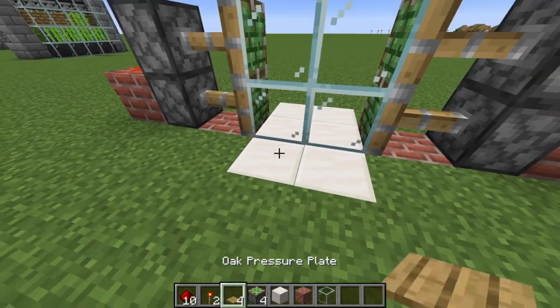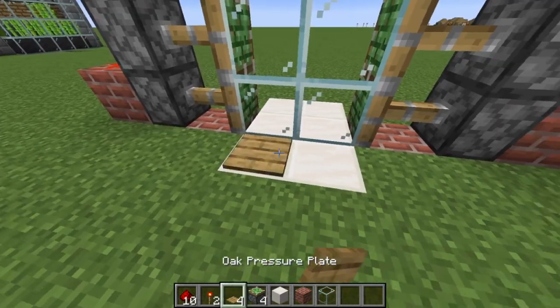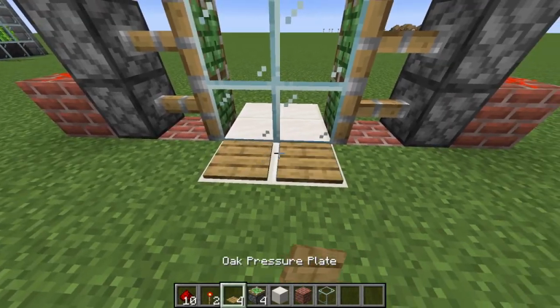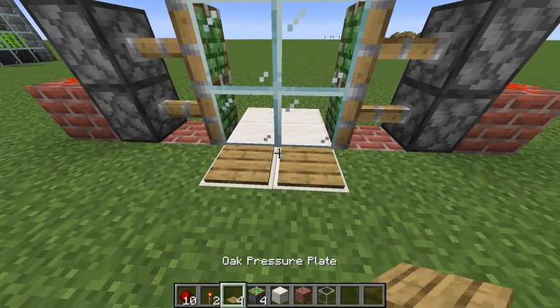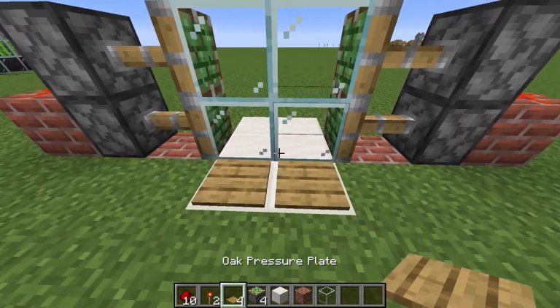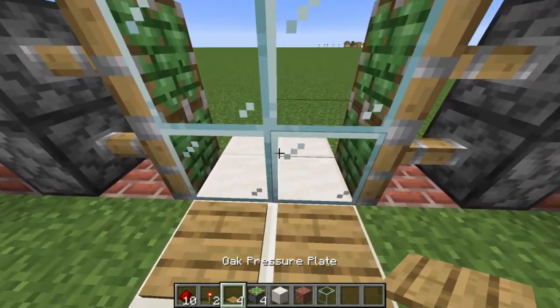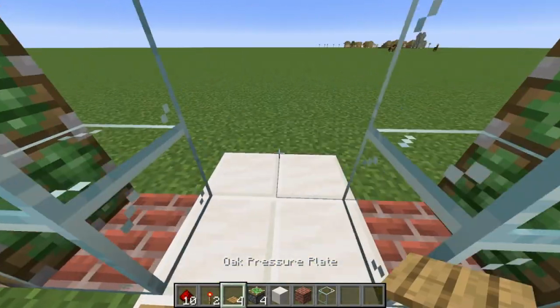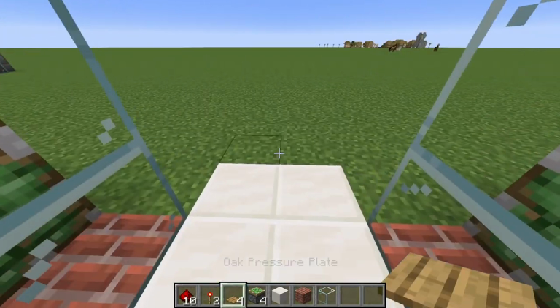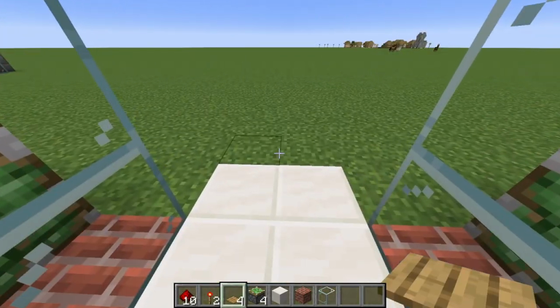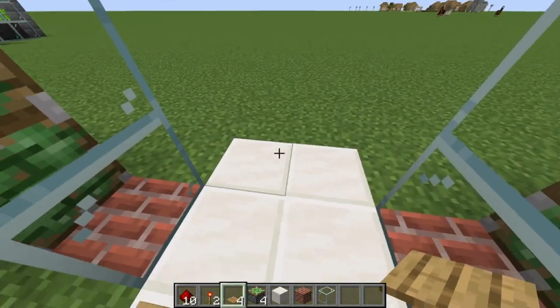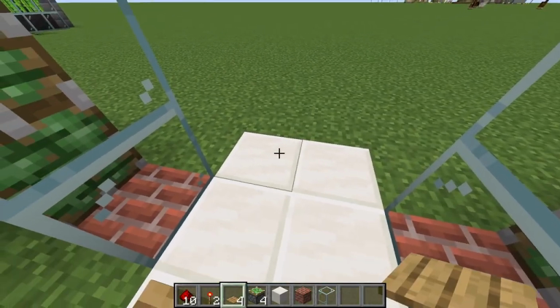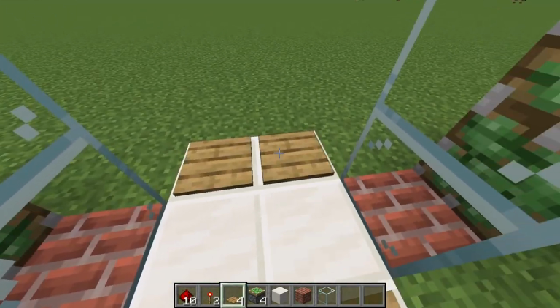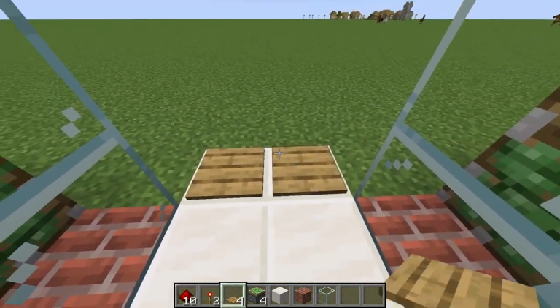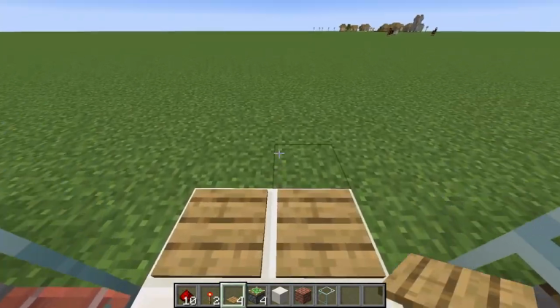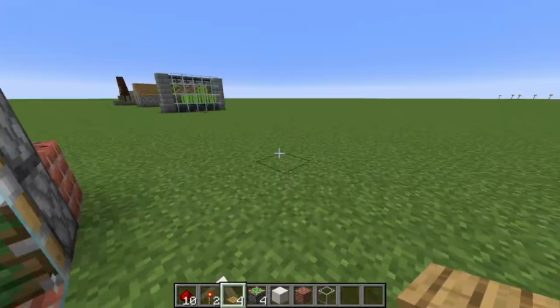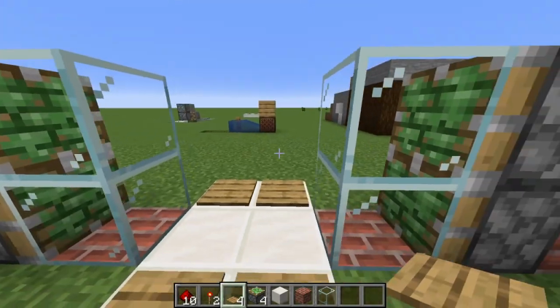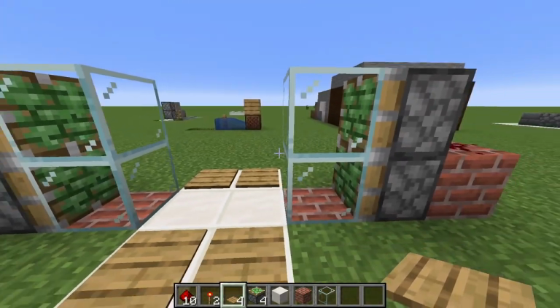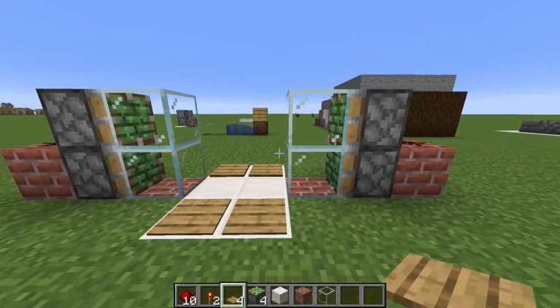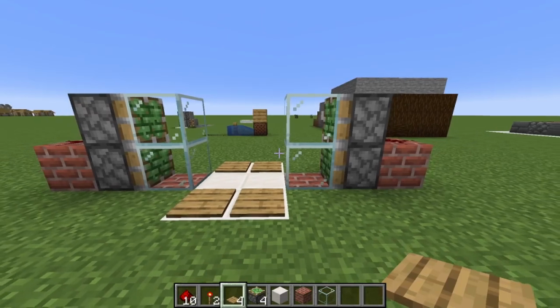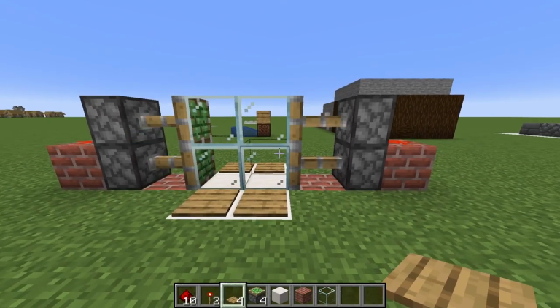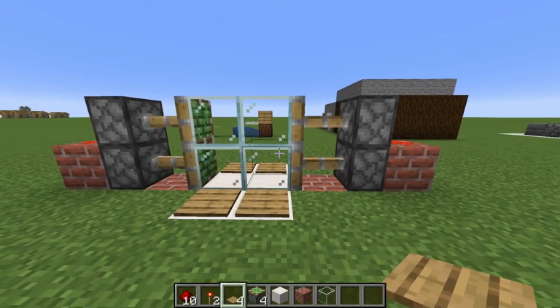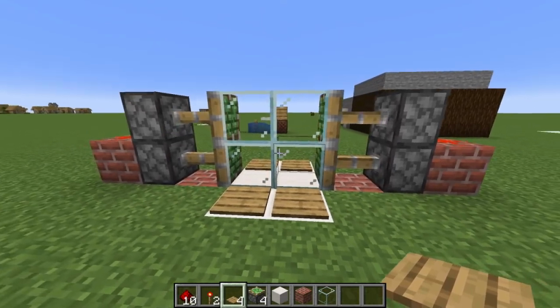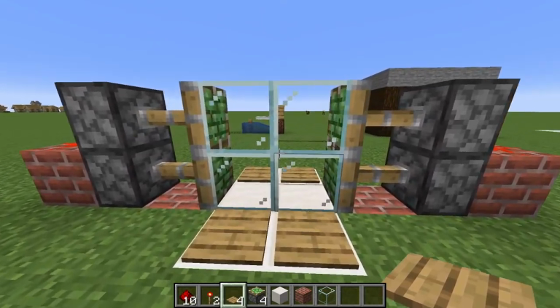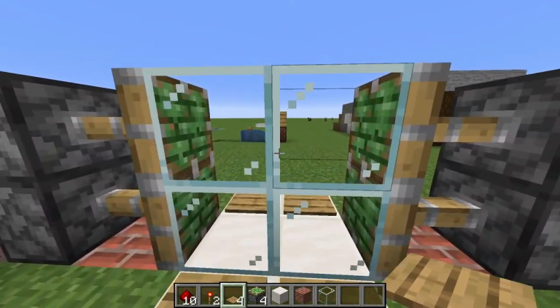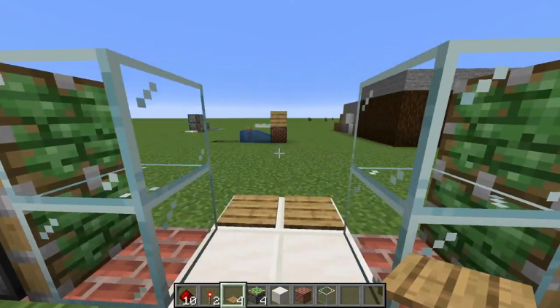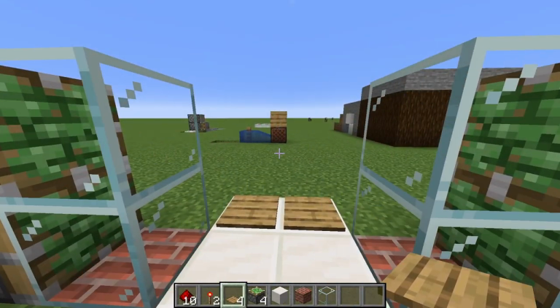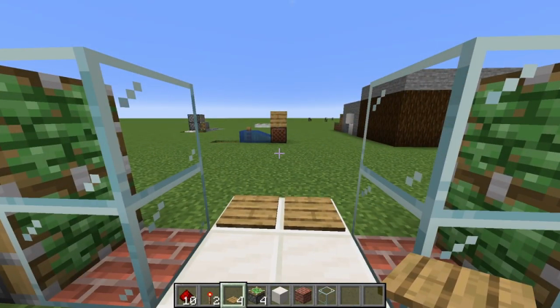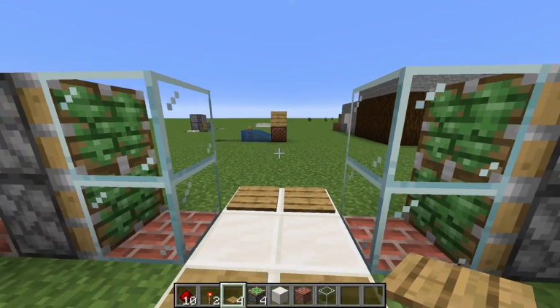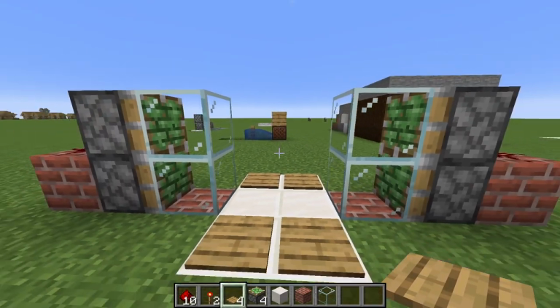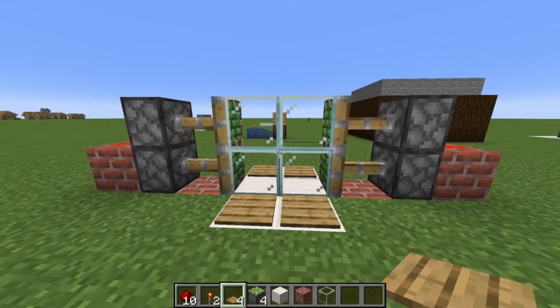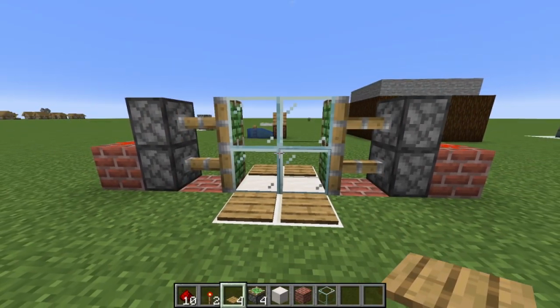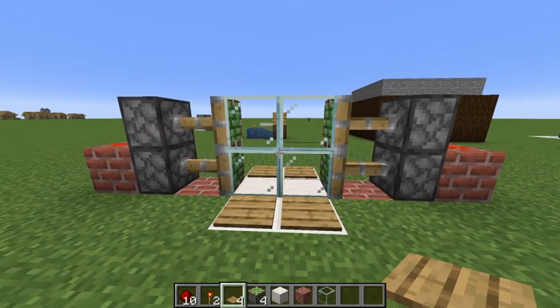Go ahead and put your pressure plates down on both sides. And there we are. We got our two by two piston door.